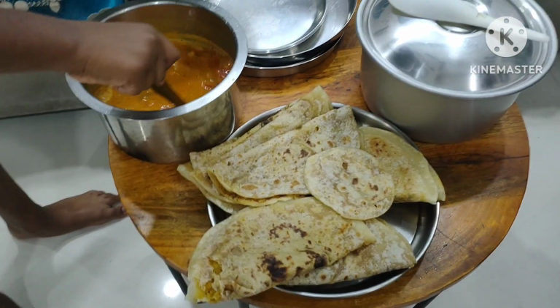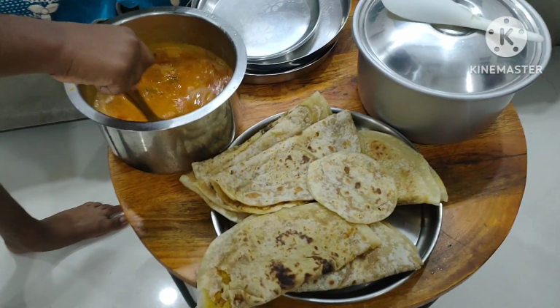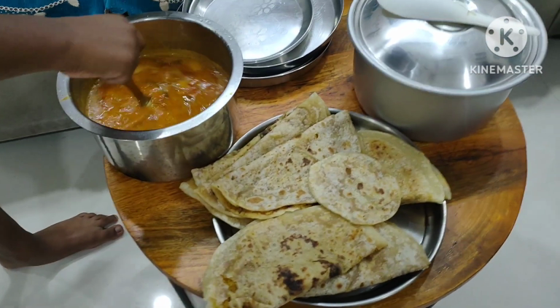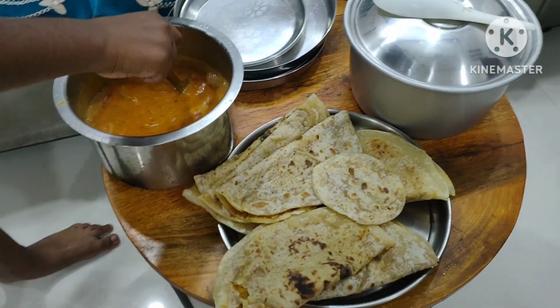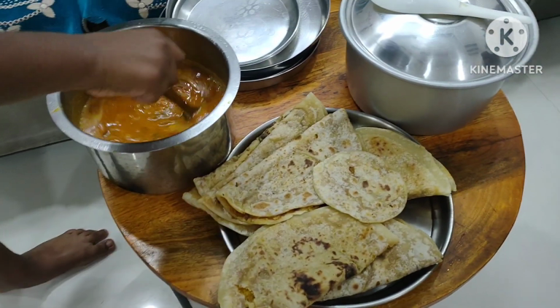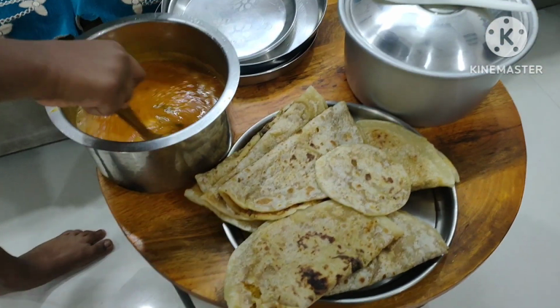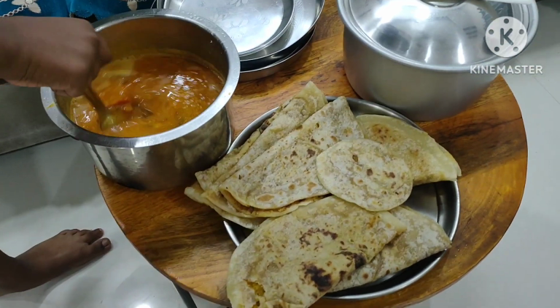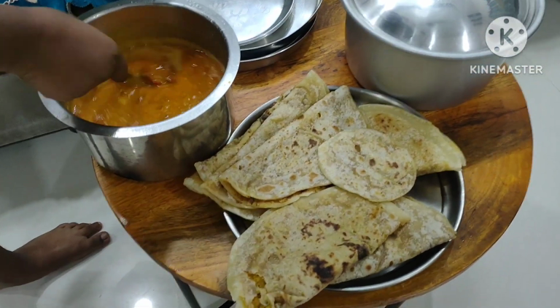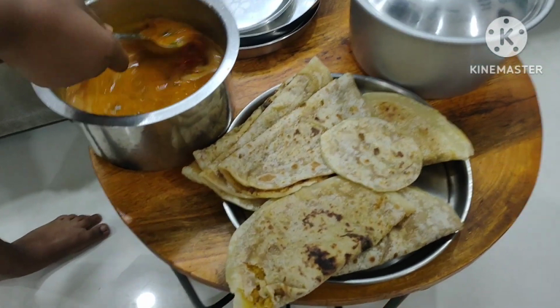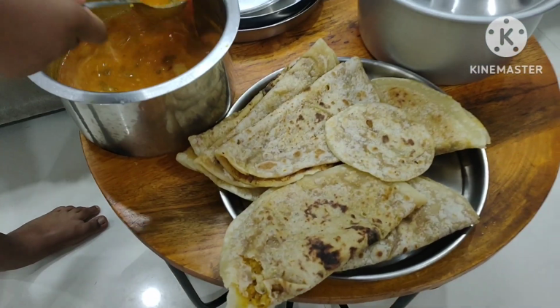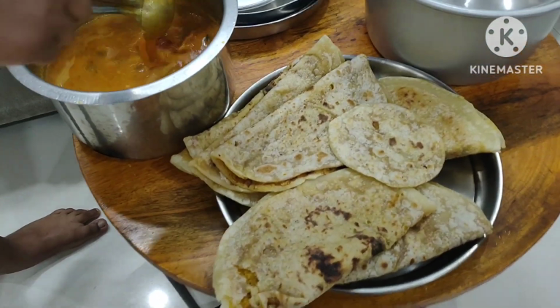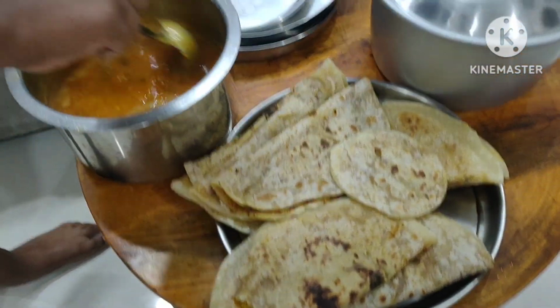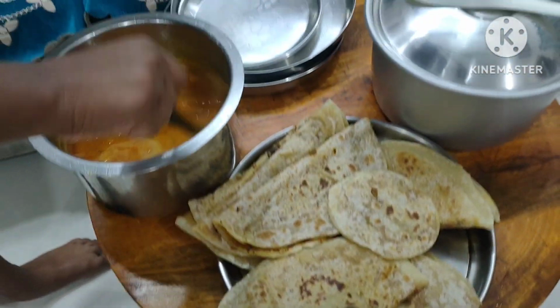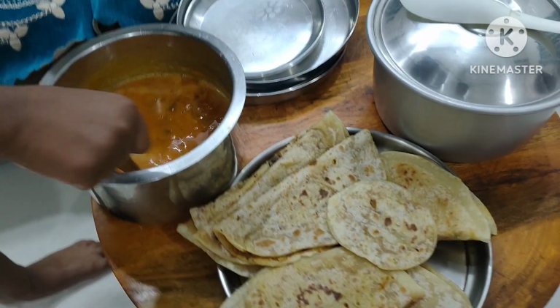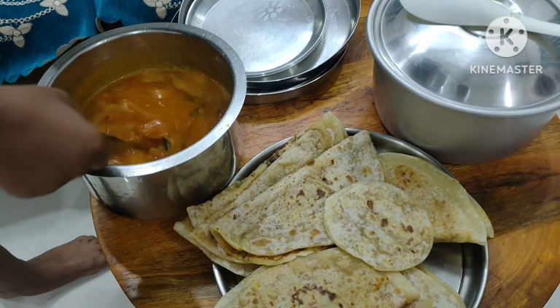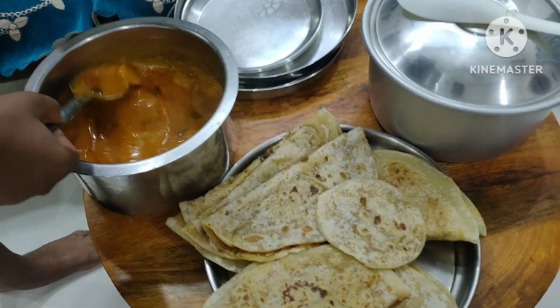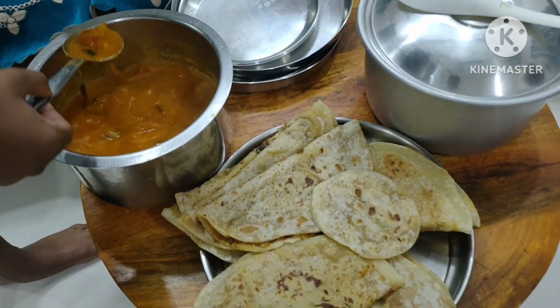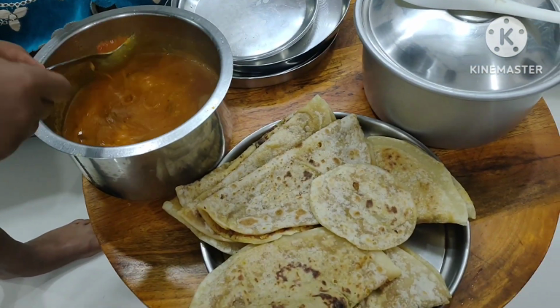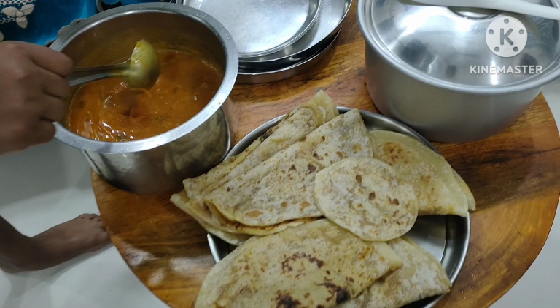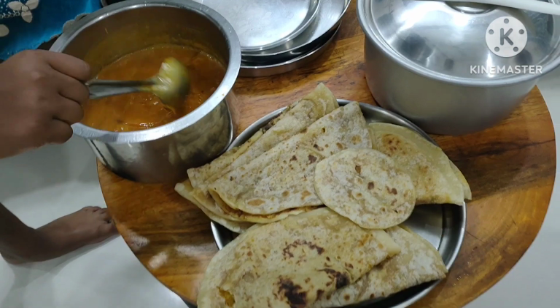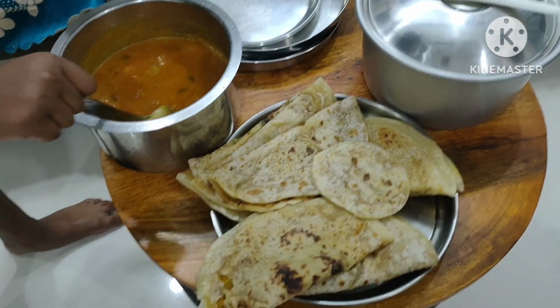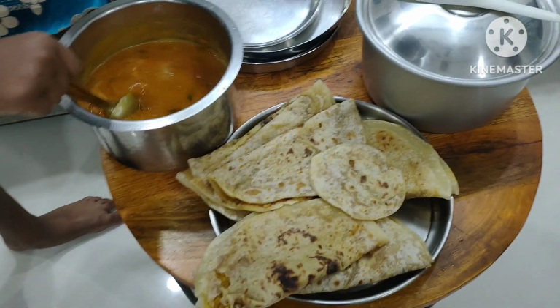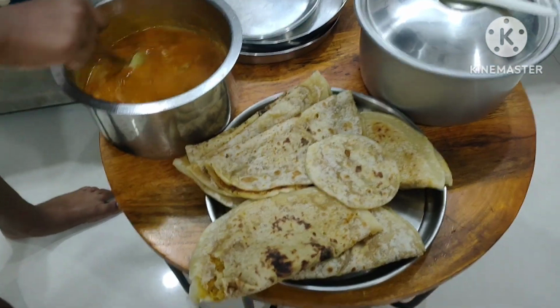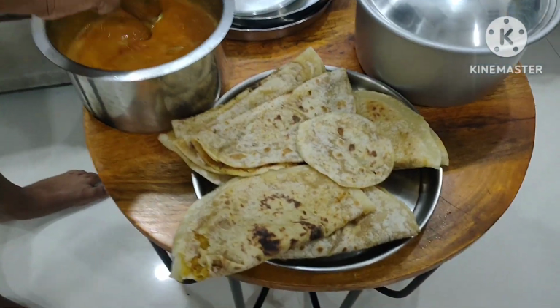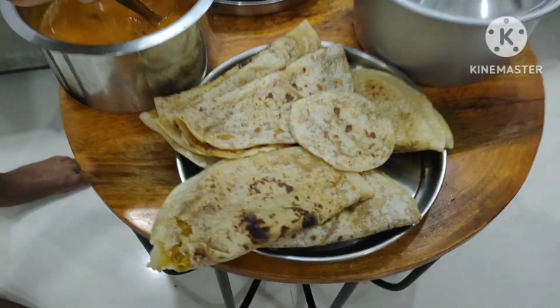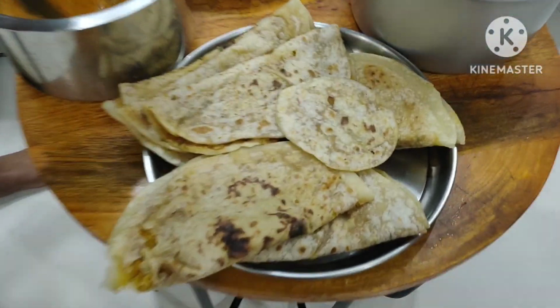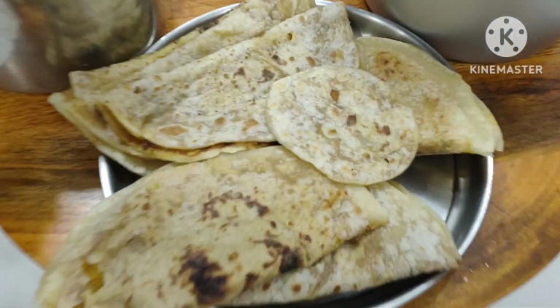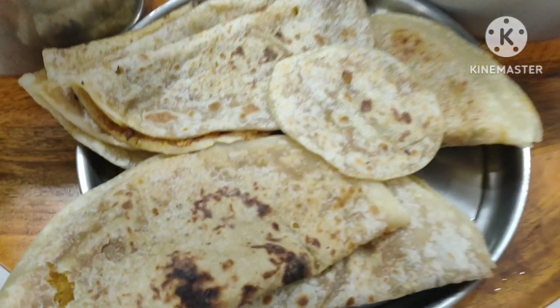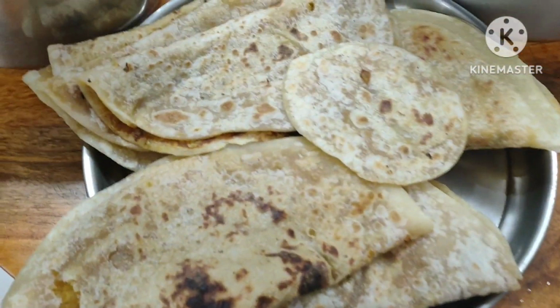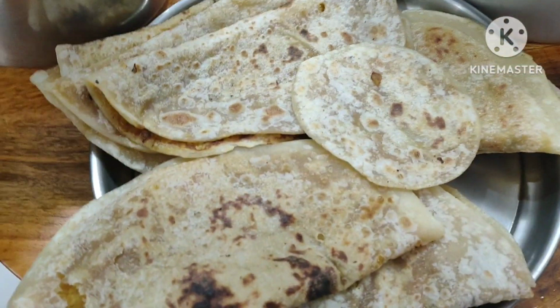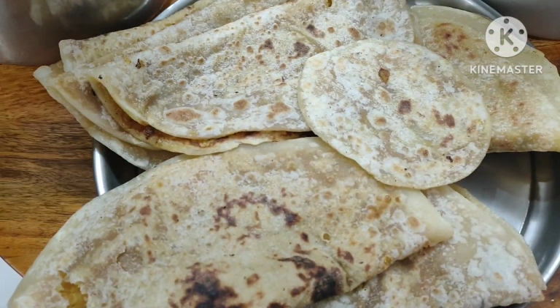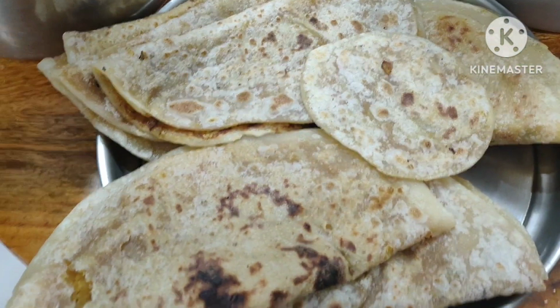I'm going to eat this salad with the meal. Please like and share. Bye friends!